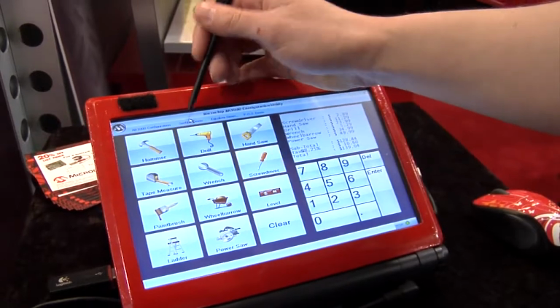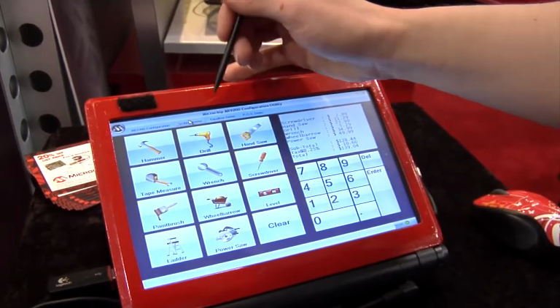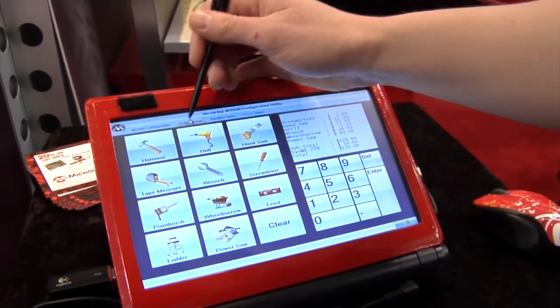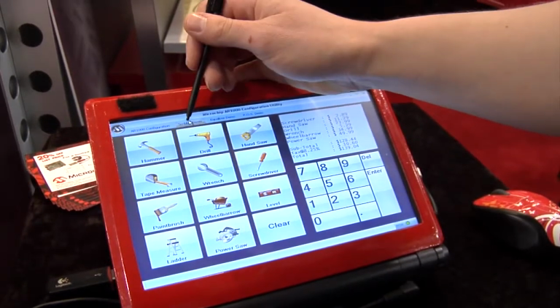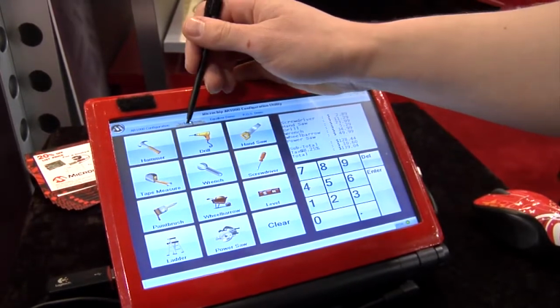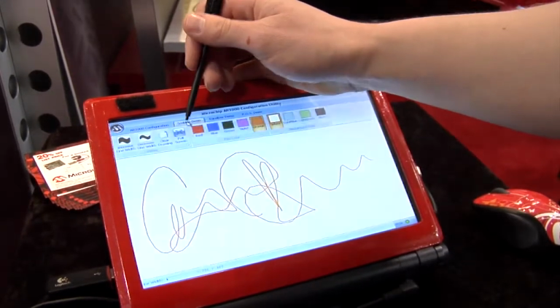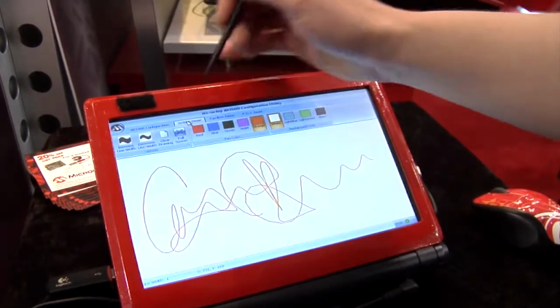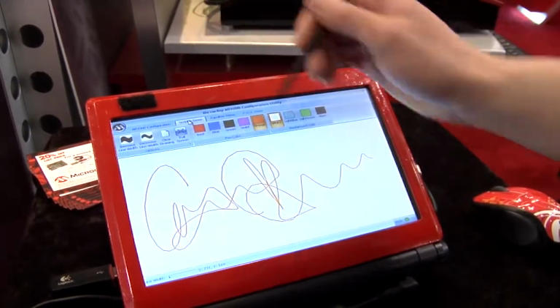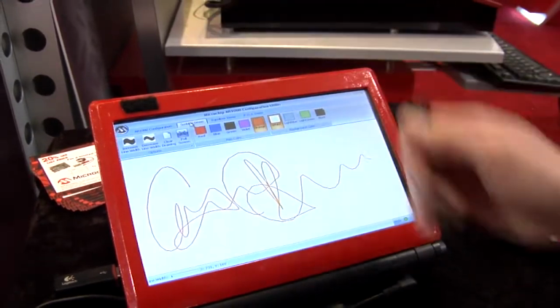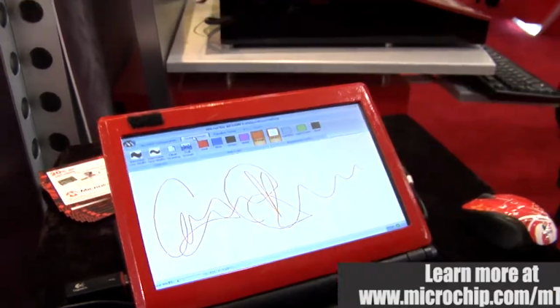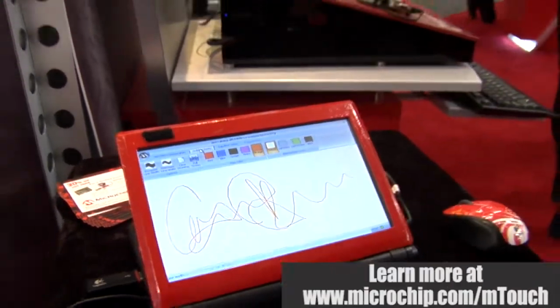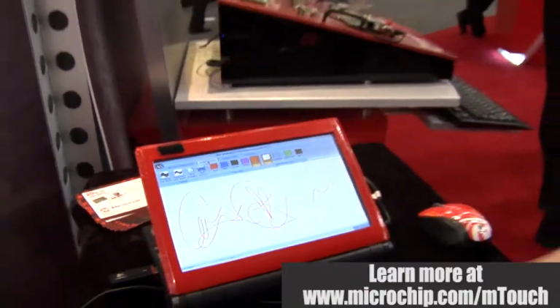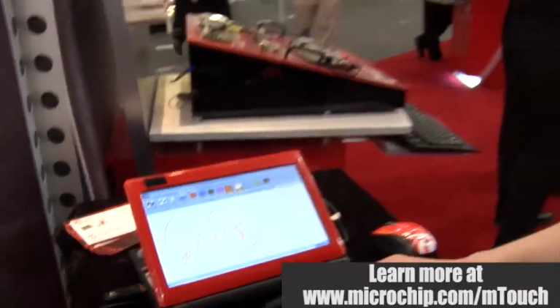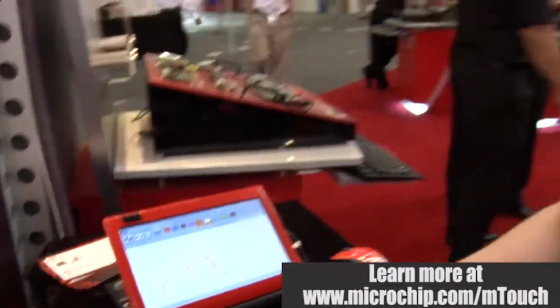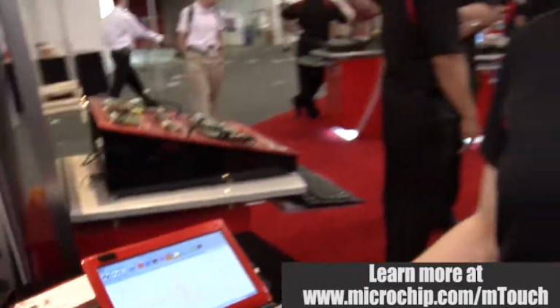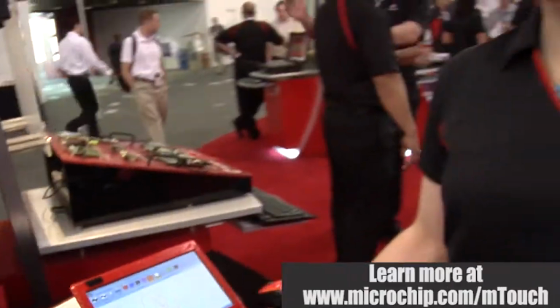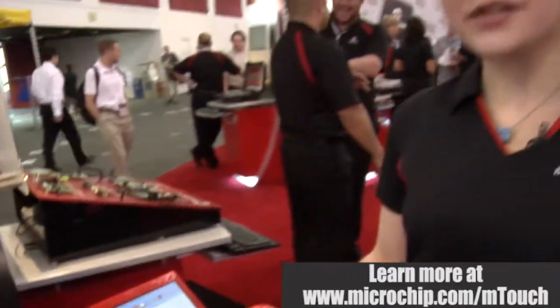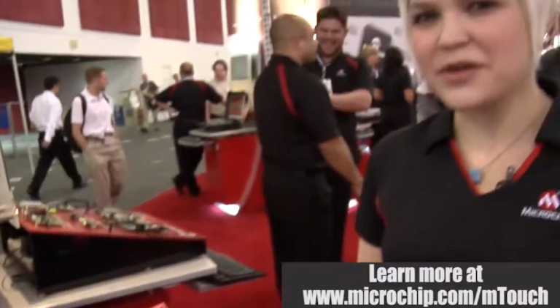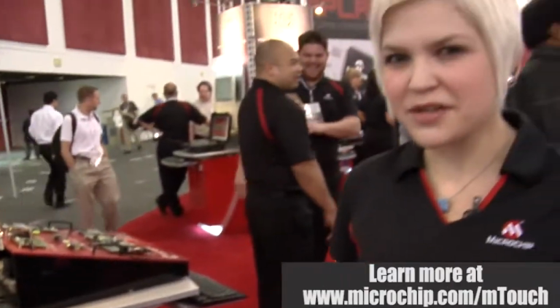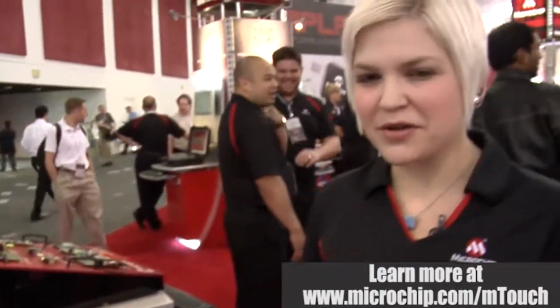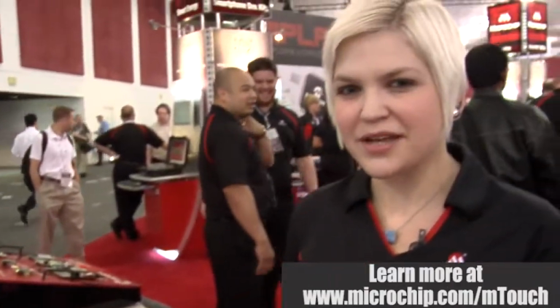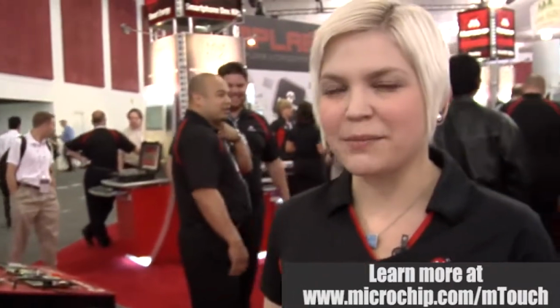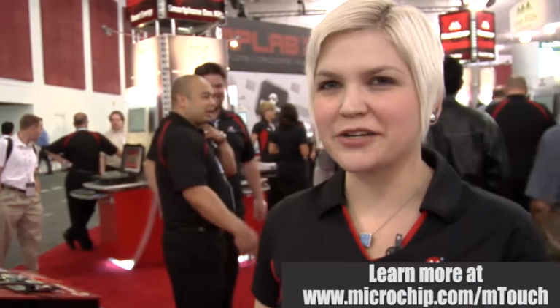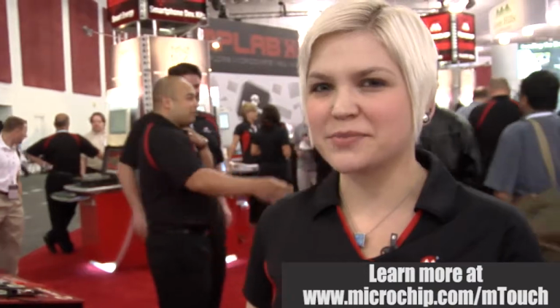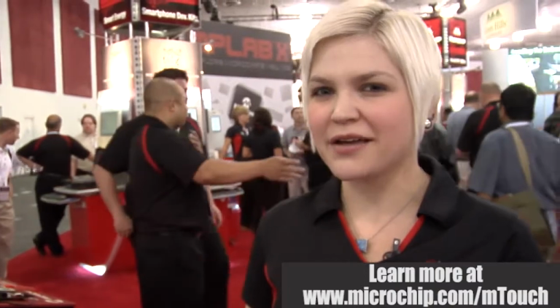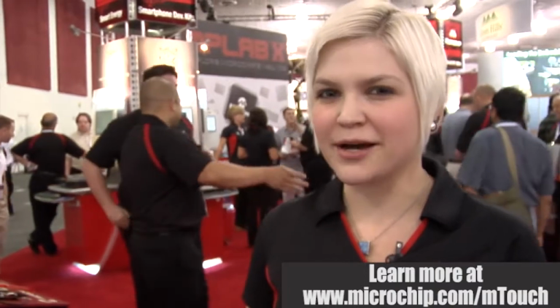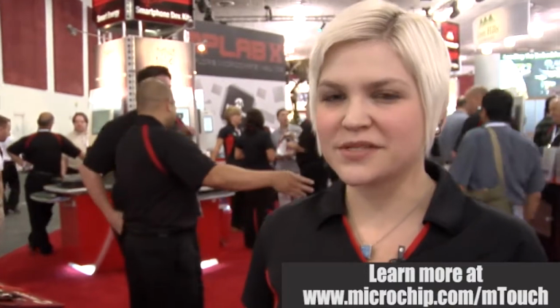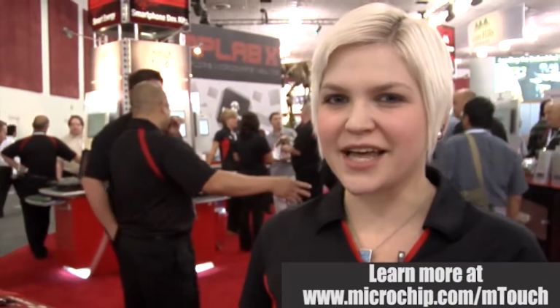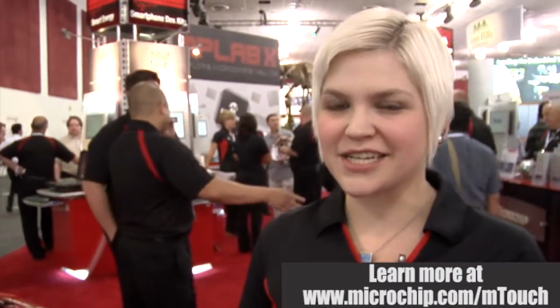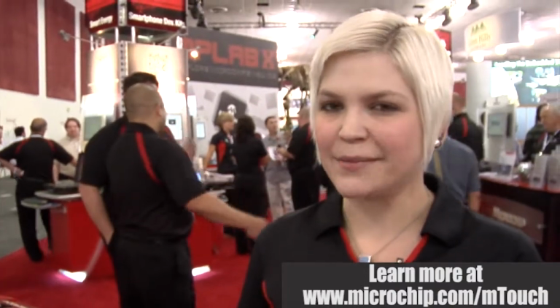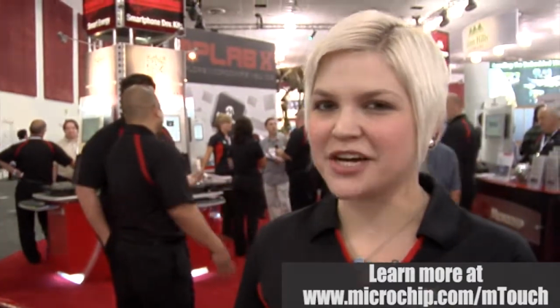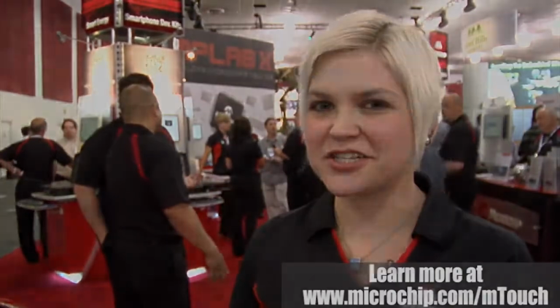If you'd like to see more information you can go to www.microchip.com/mtouch.